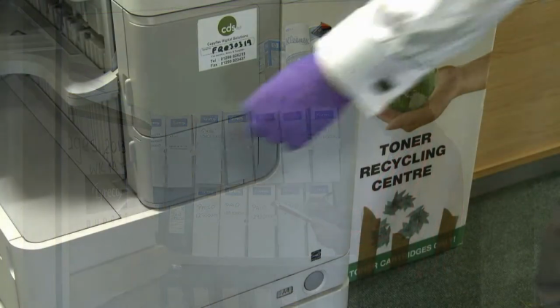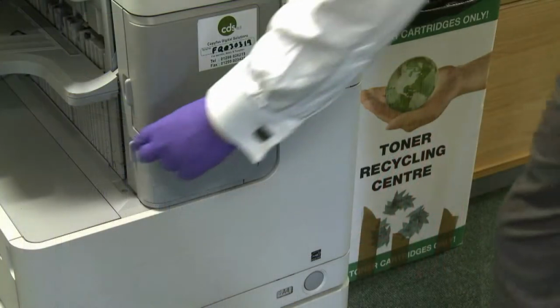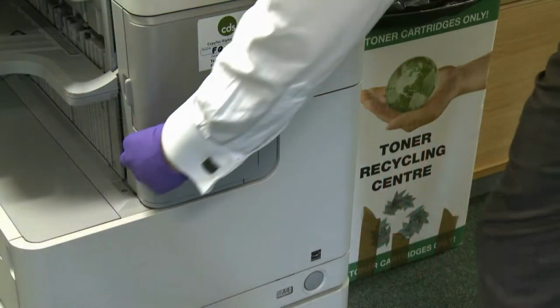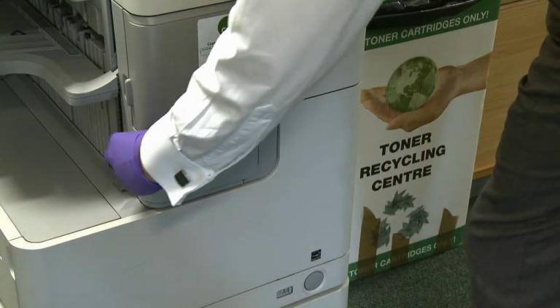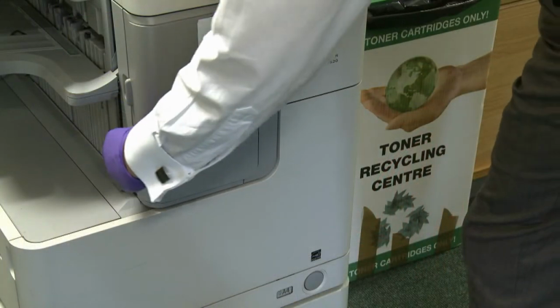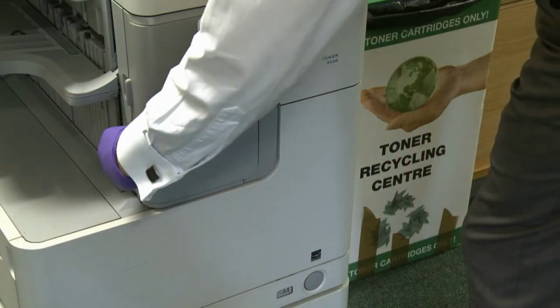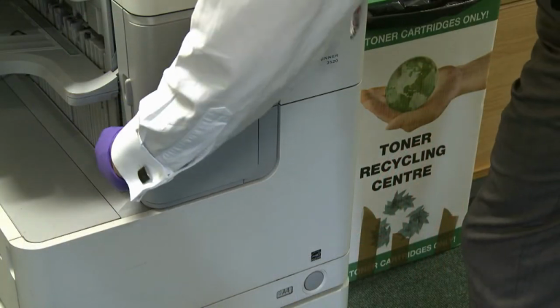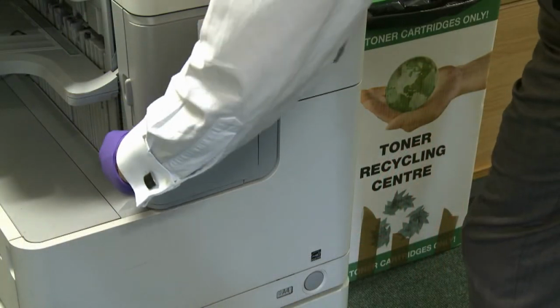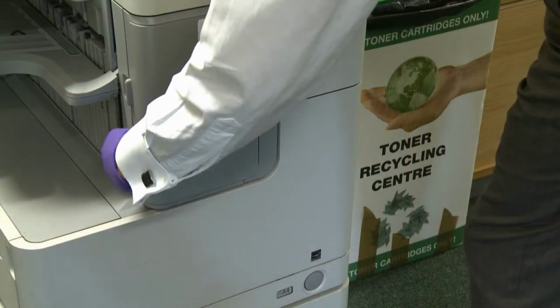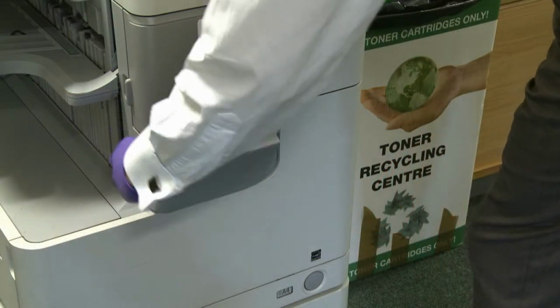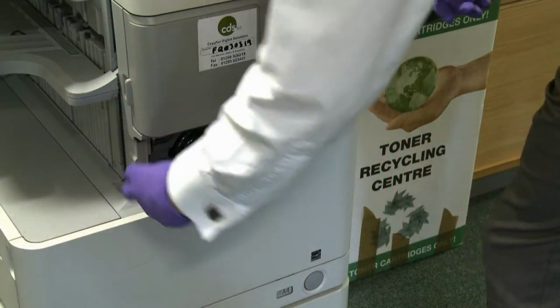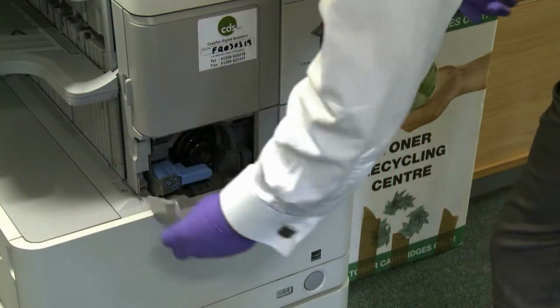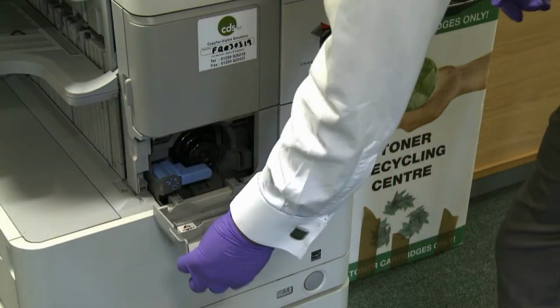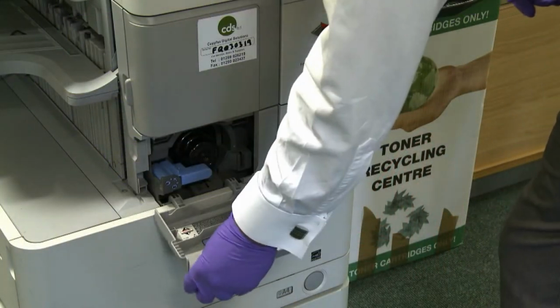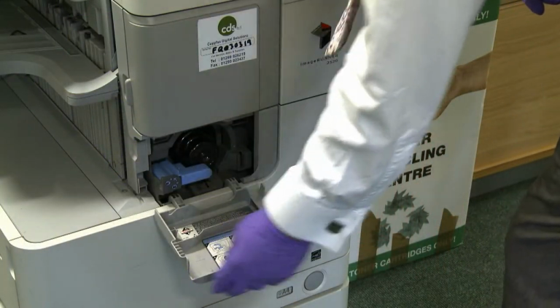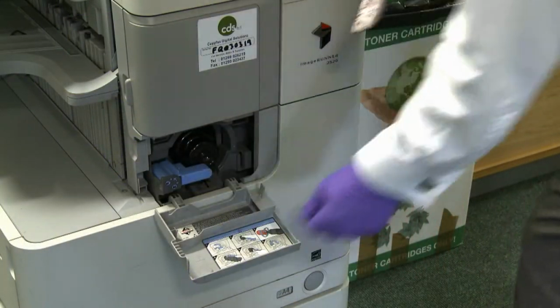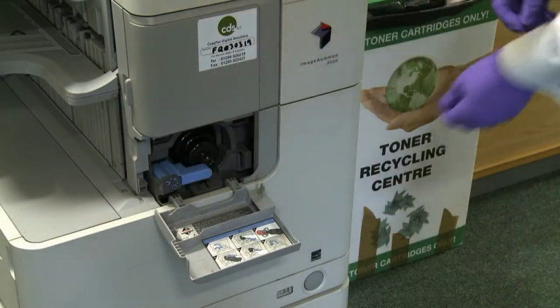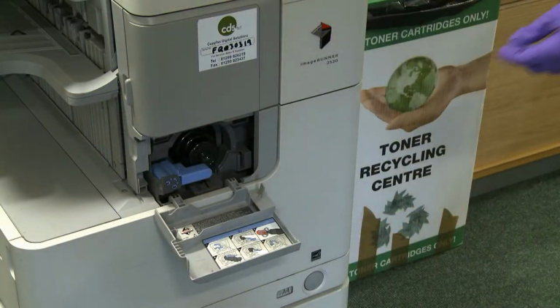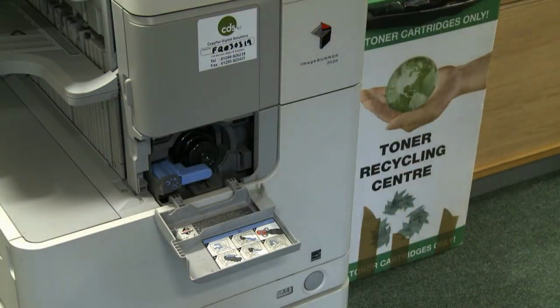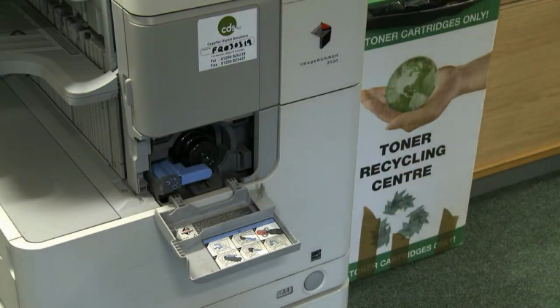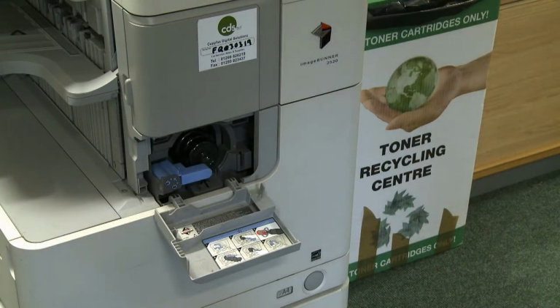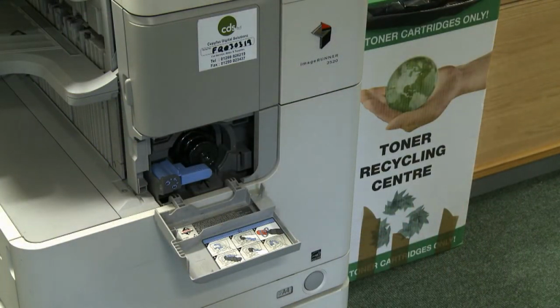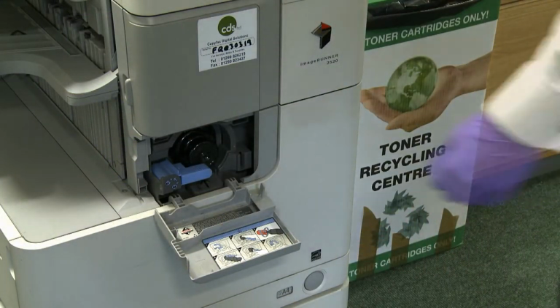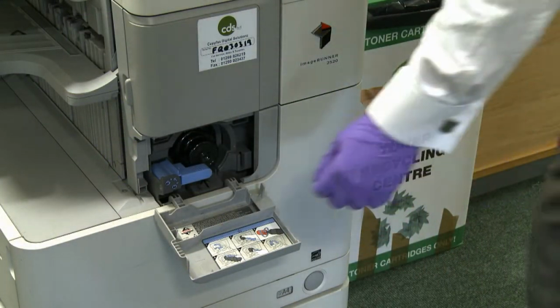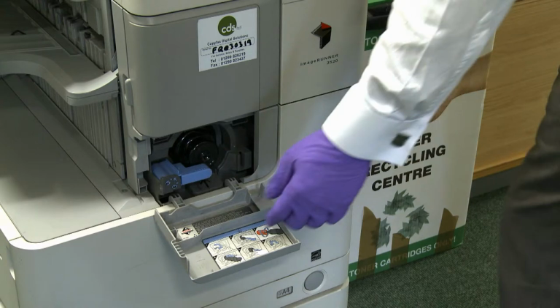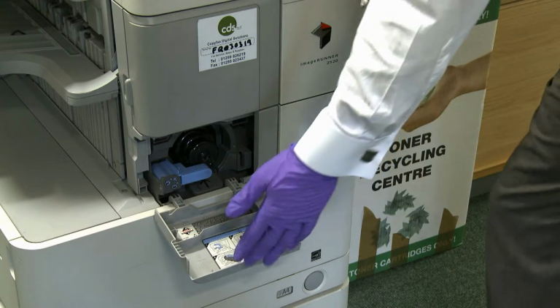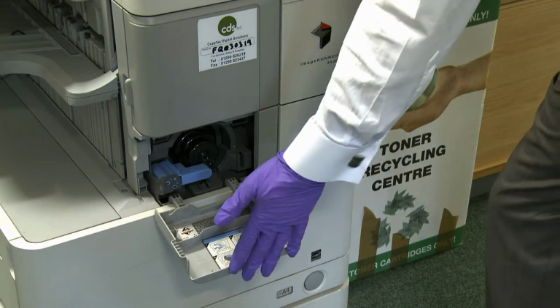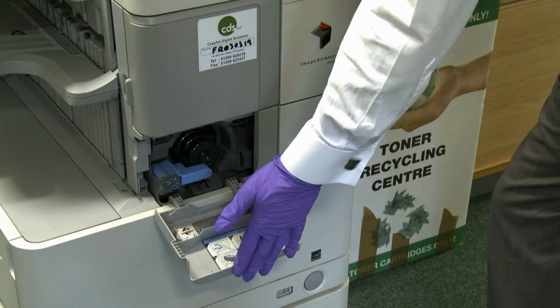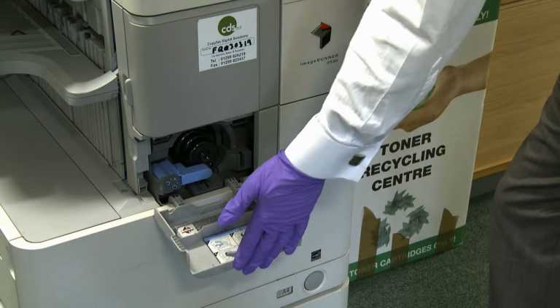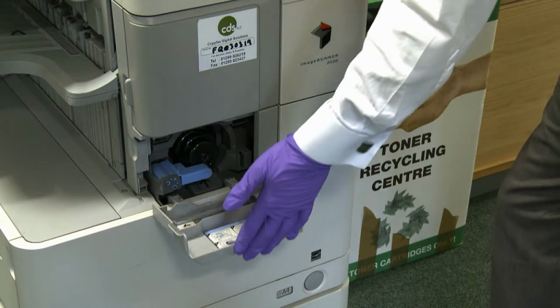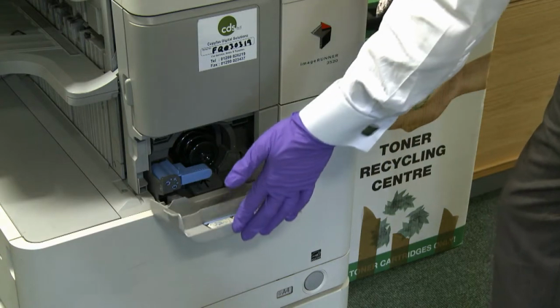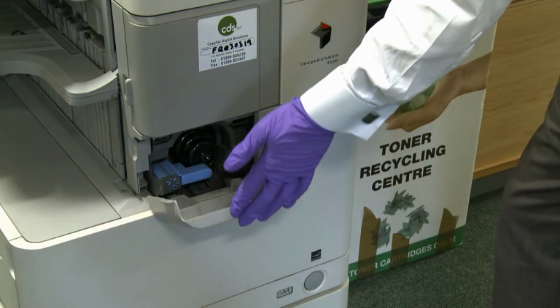Use the gloves provided when changing toner on photocopiers and dispose of the cartridge appropriately.